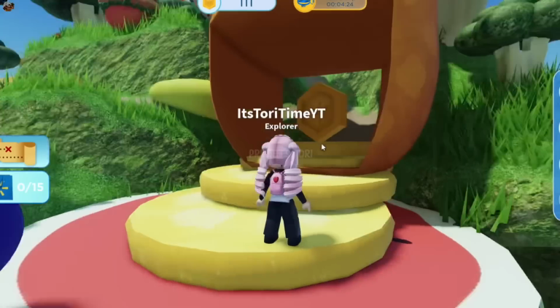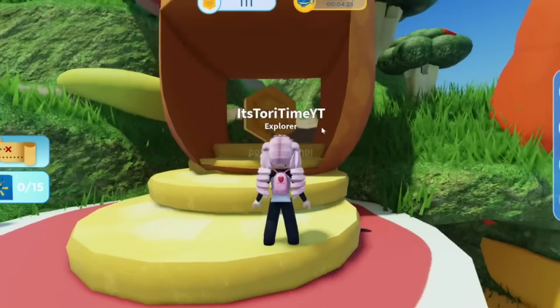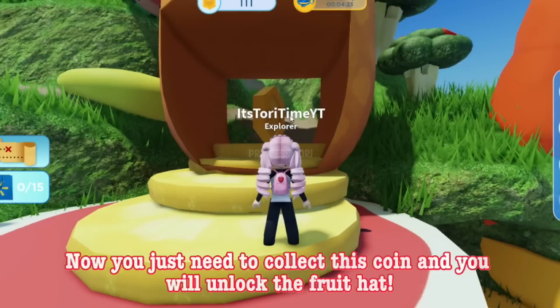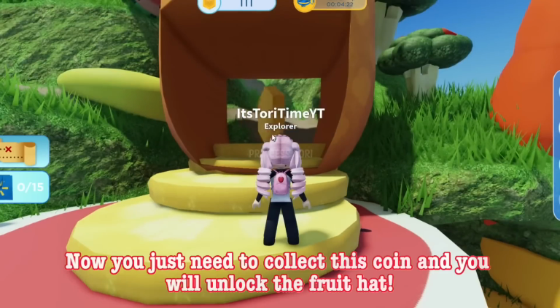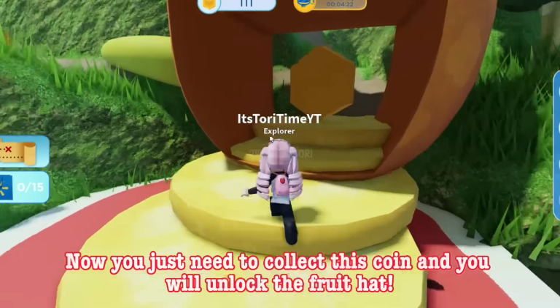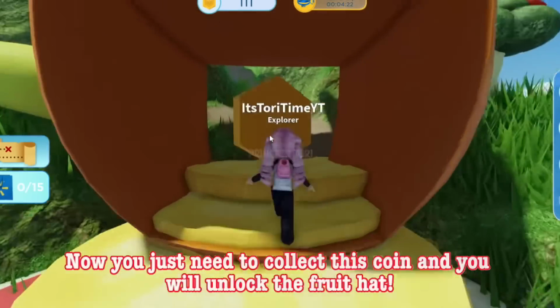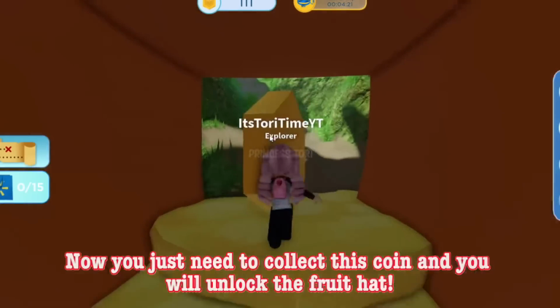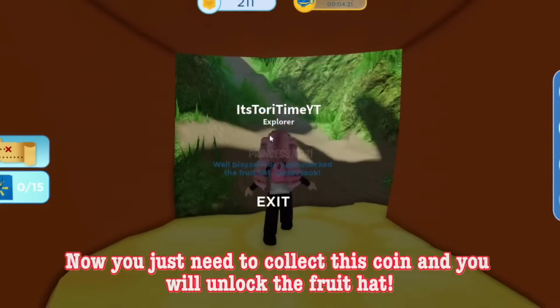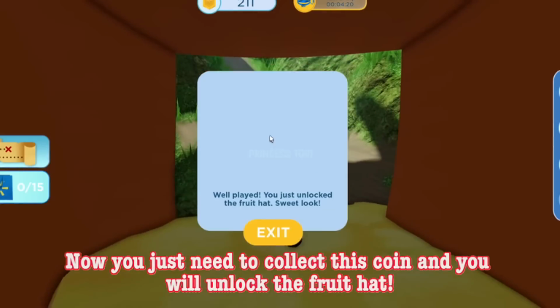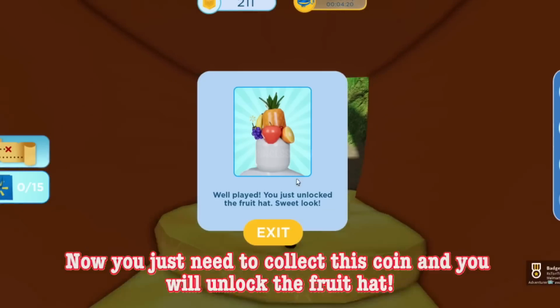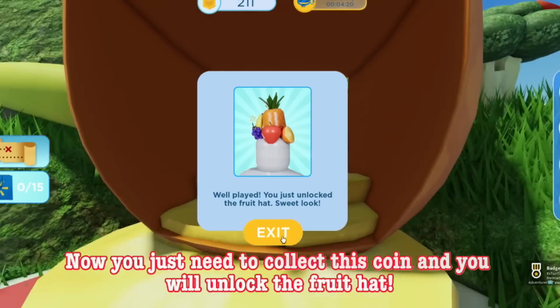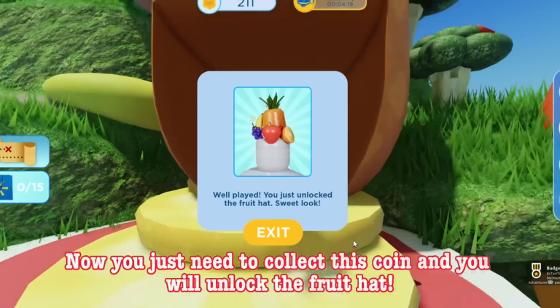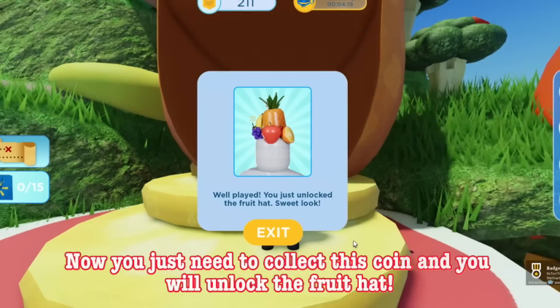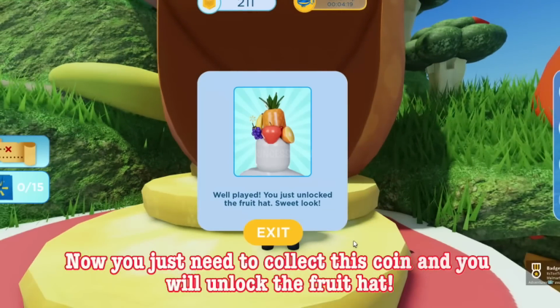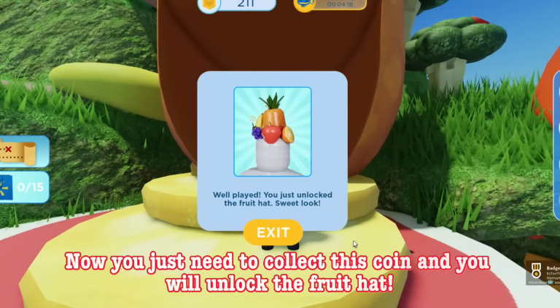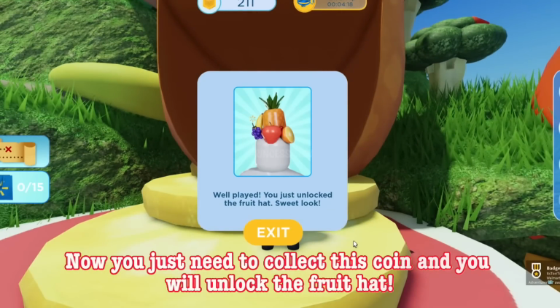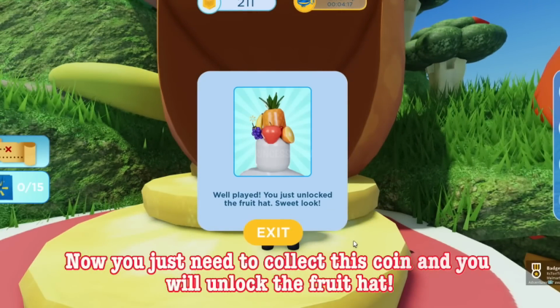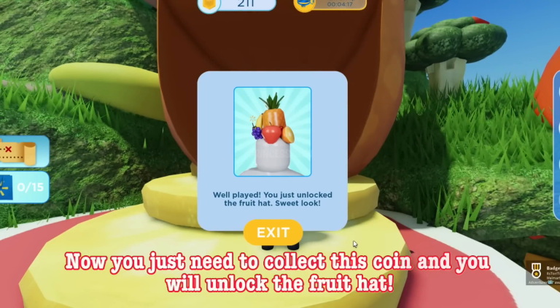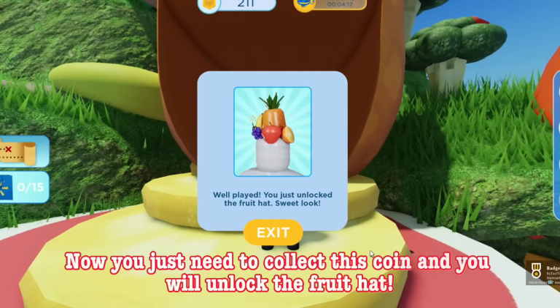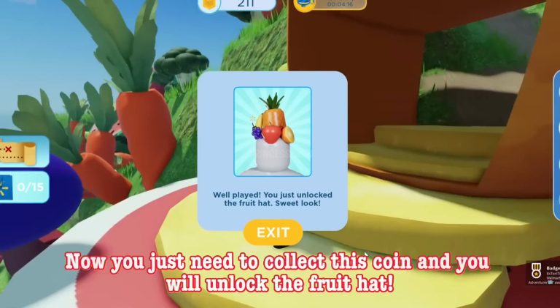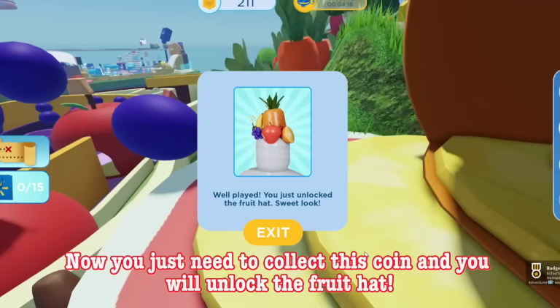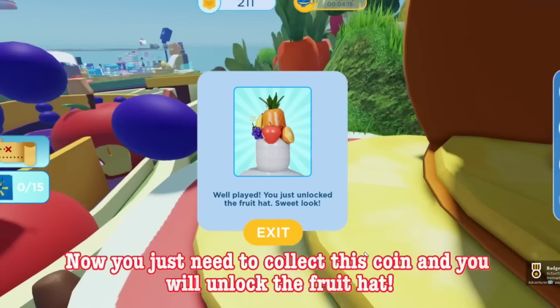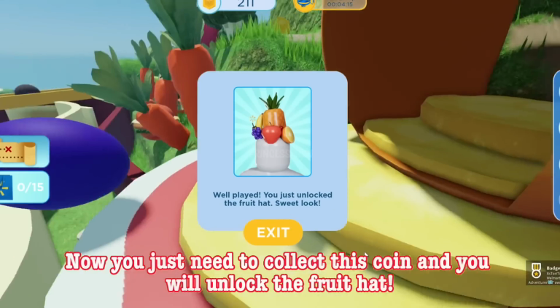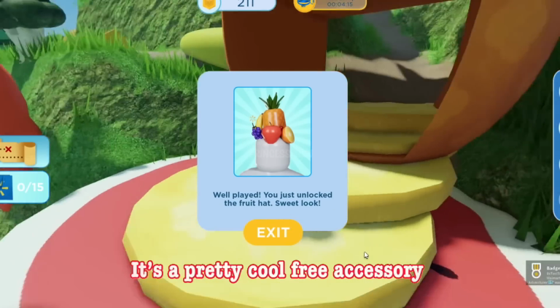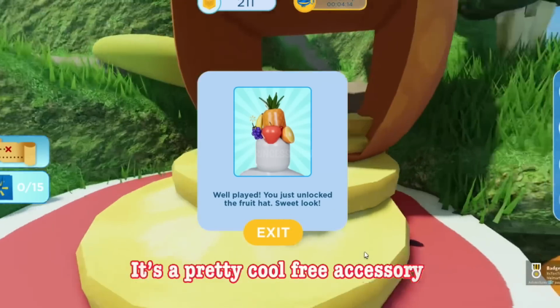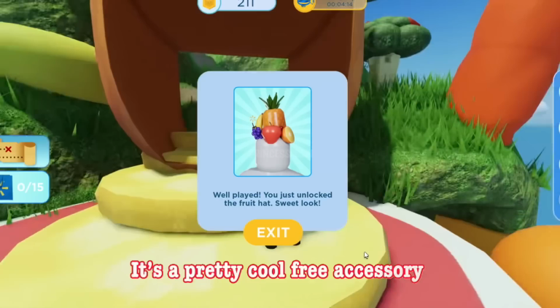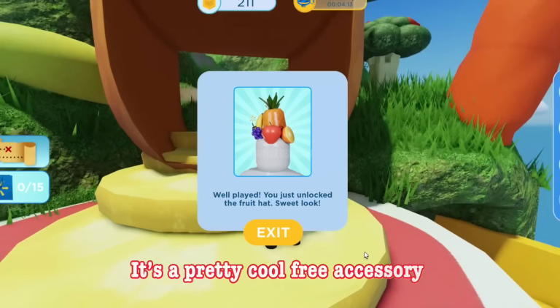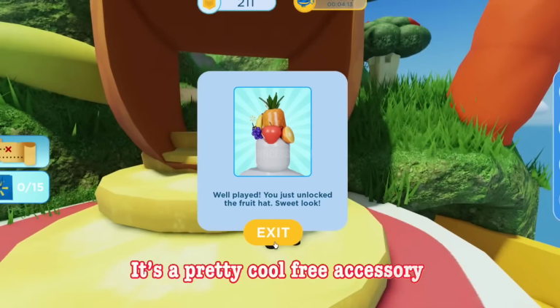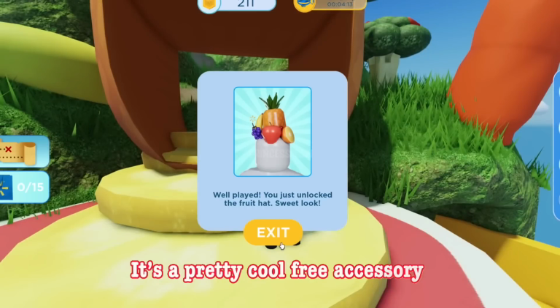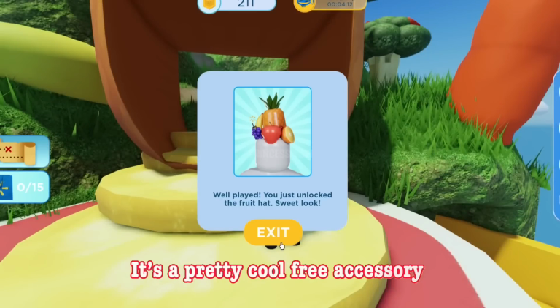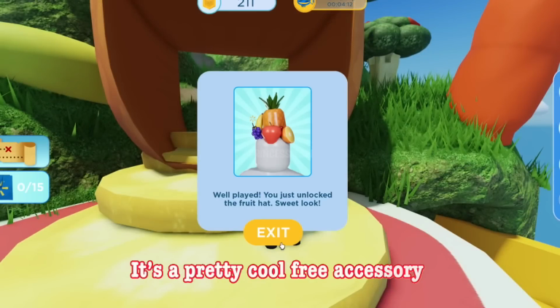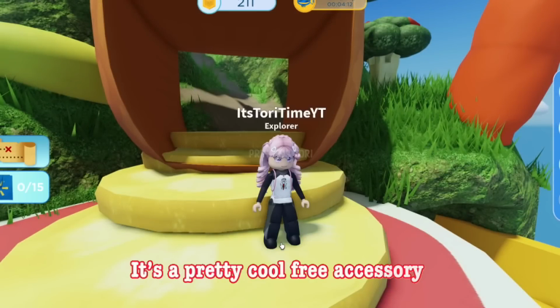Now you just need to collect this coin and you will unlock the fruit hat. It's a pretty cool free accessory.